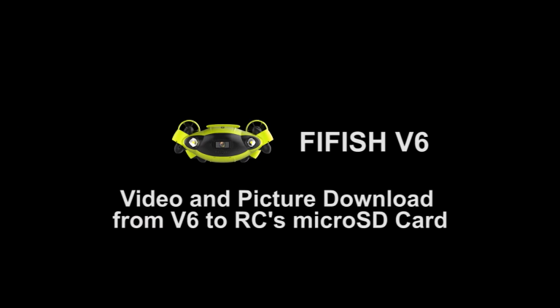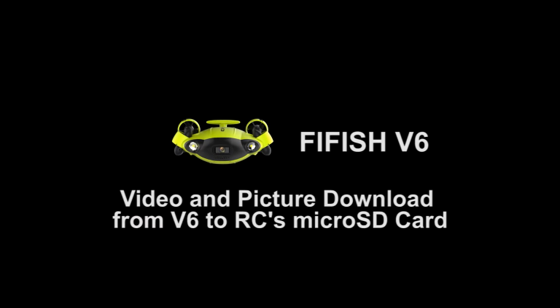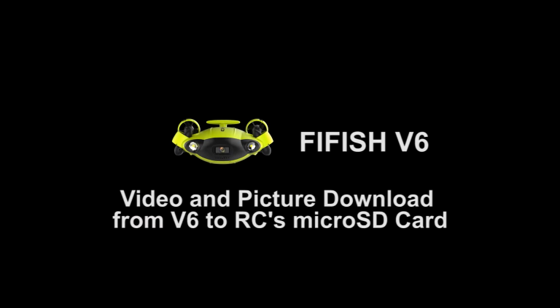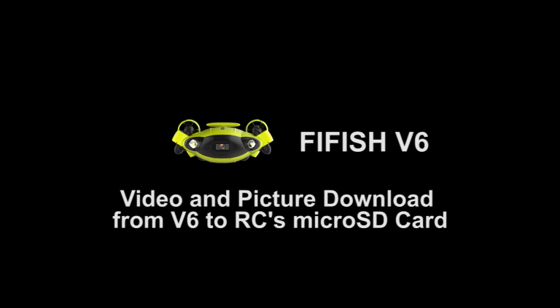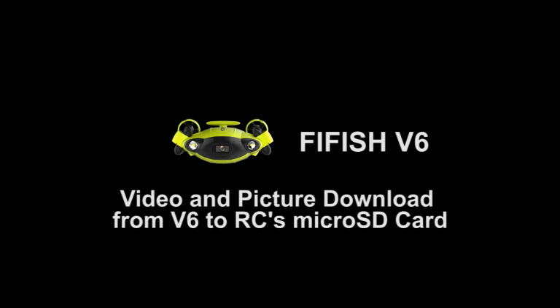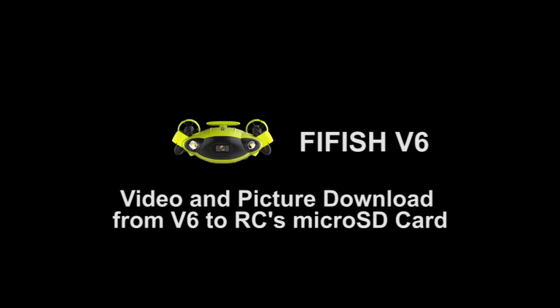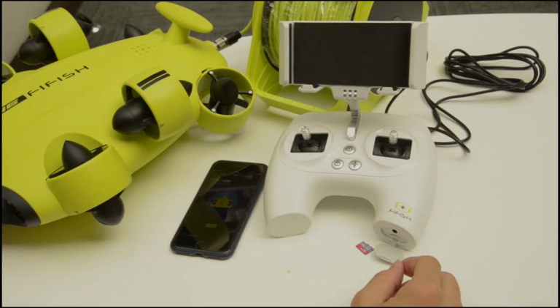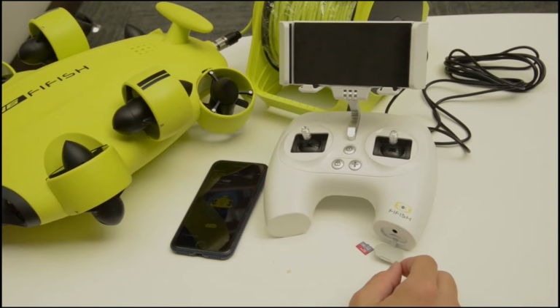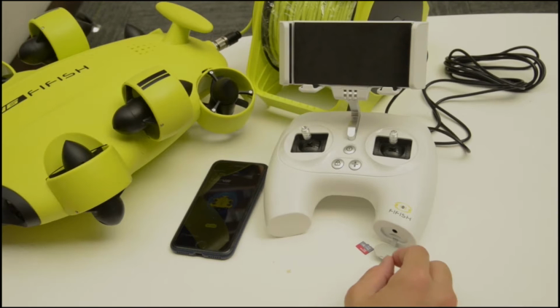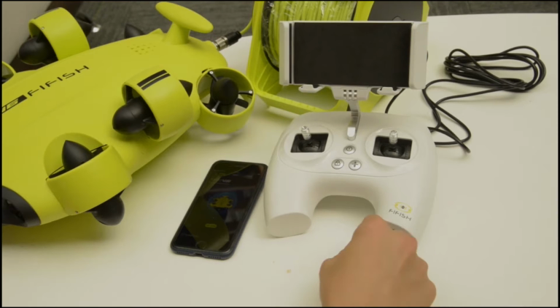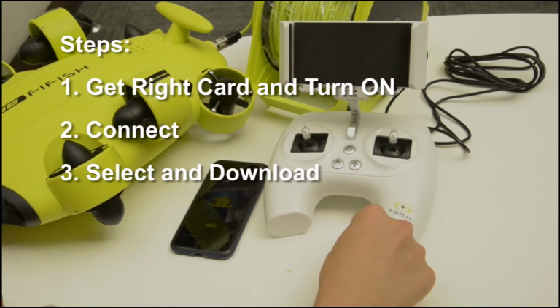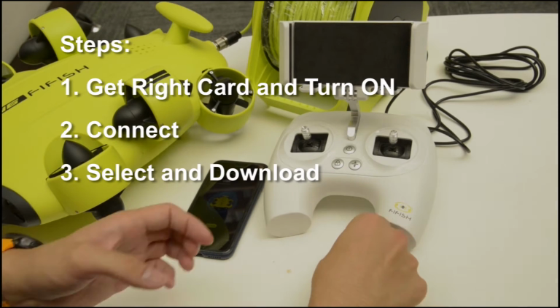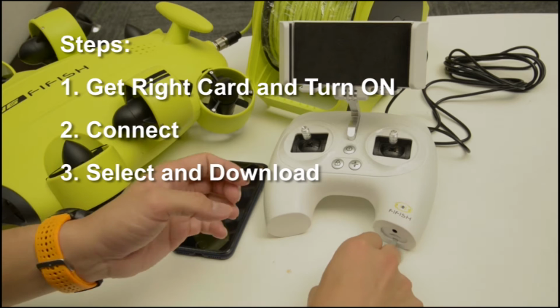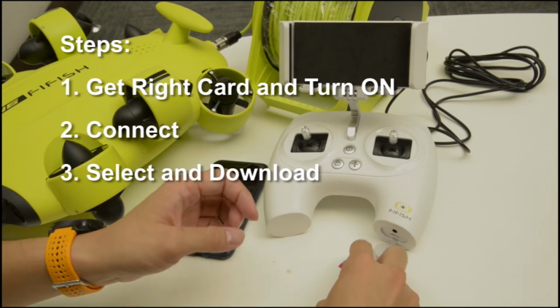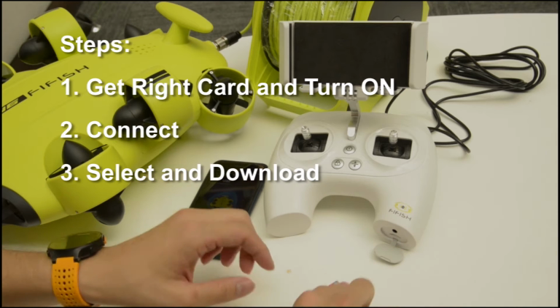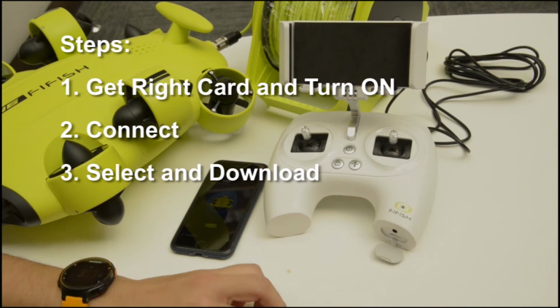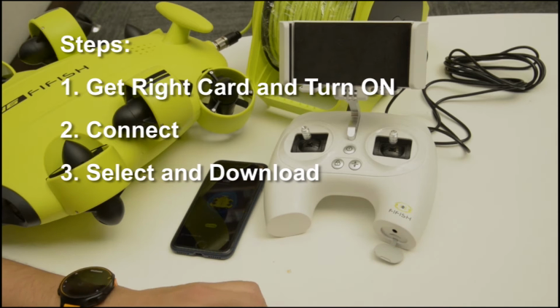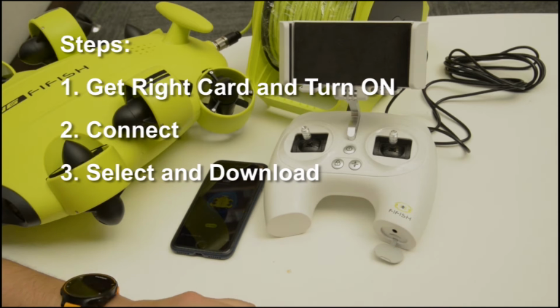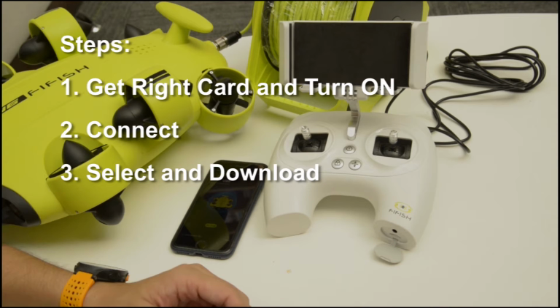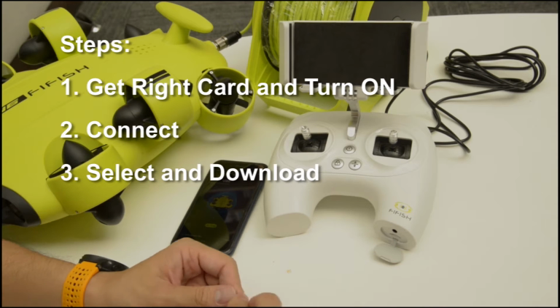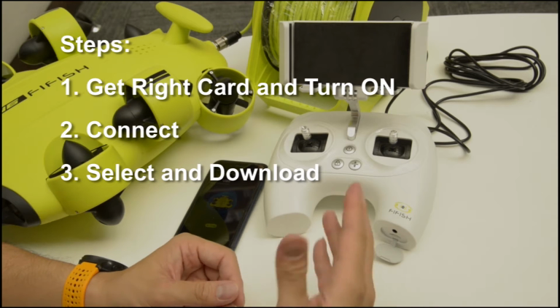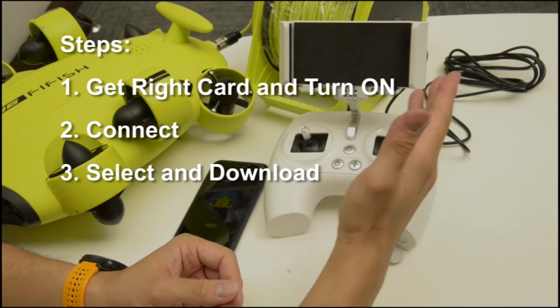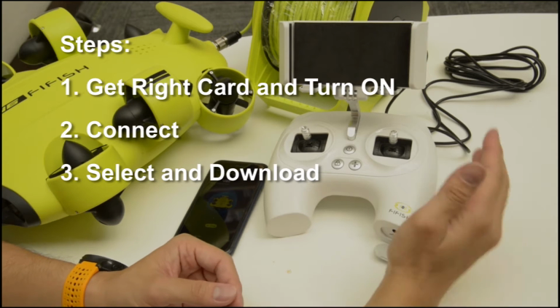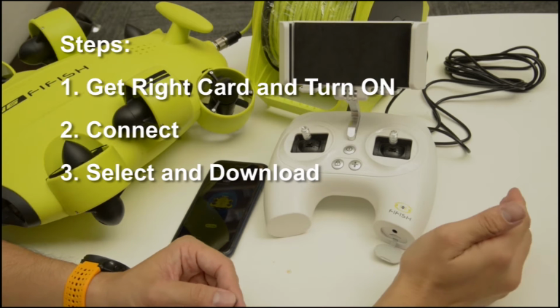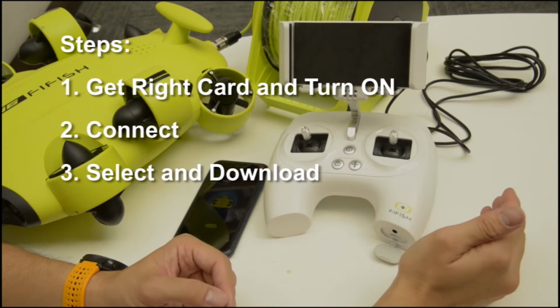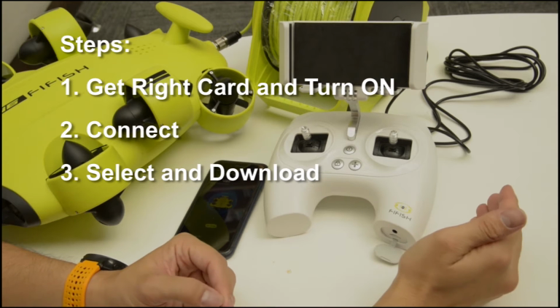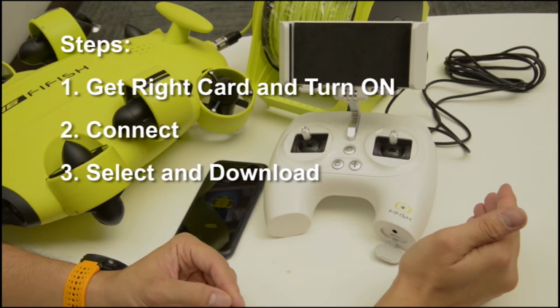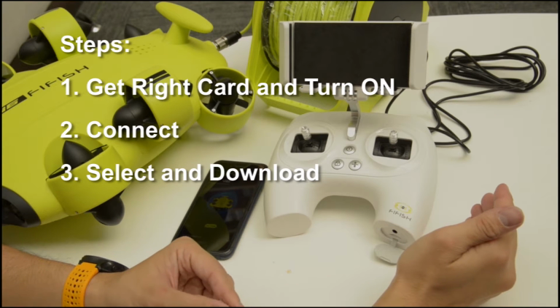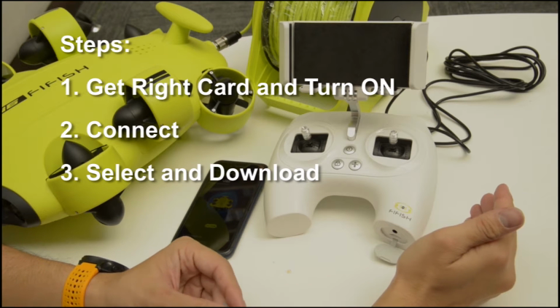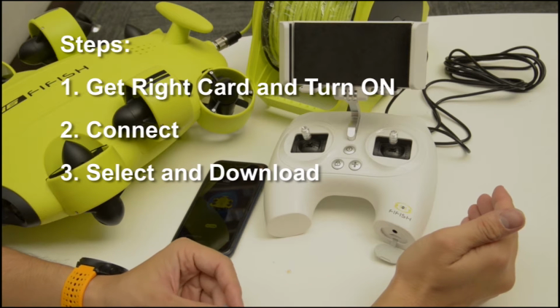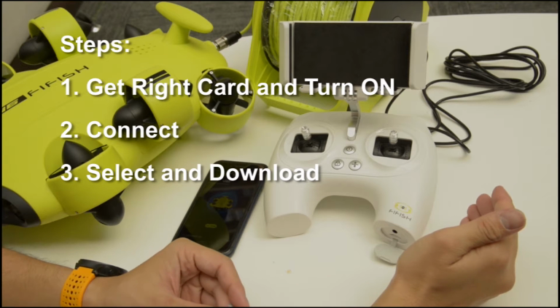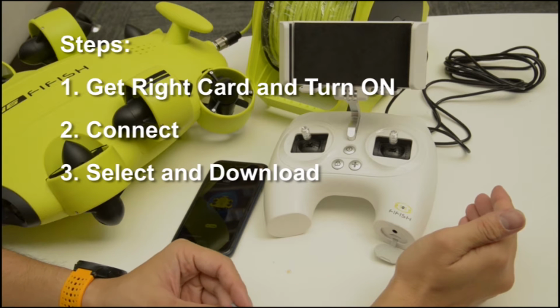Hello everyone, today we are introducing 3 steps to download videos and photos to a microSD card.